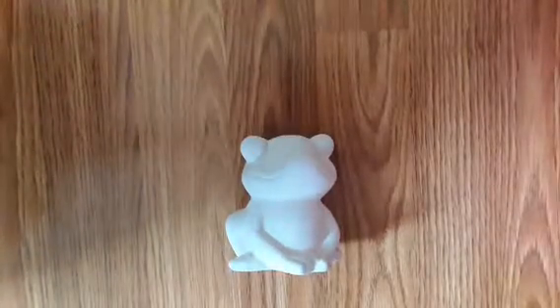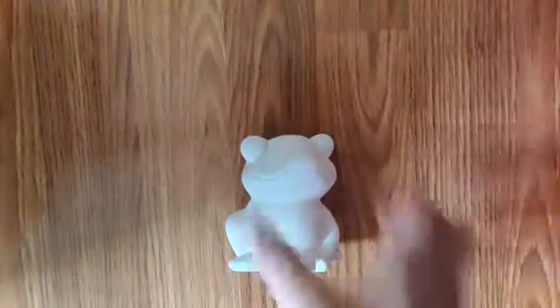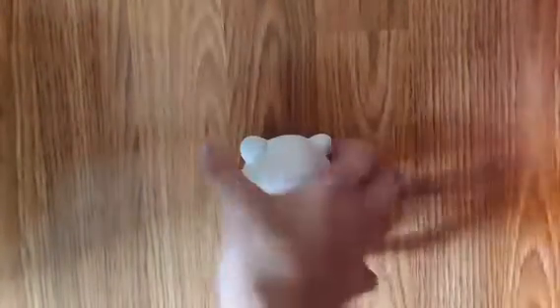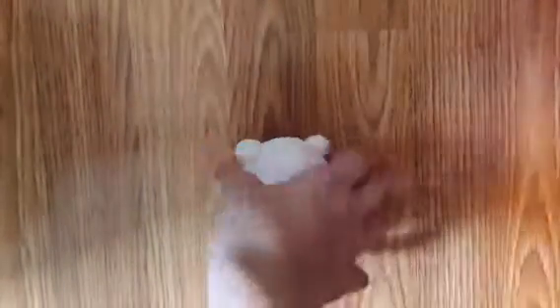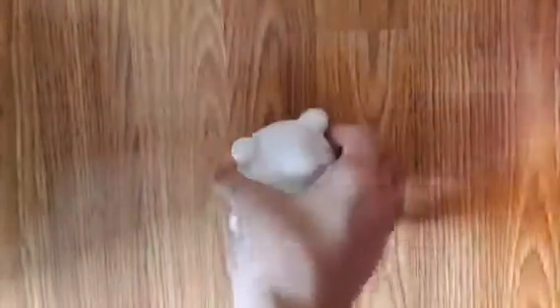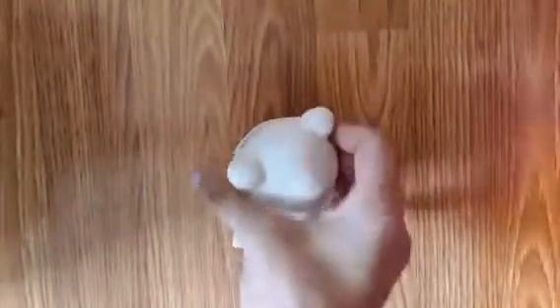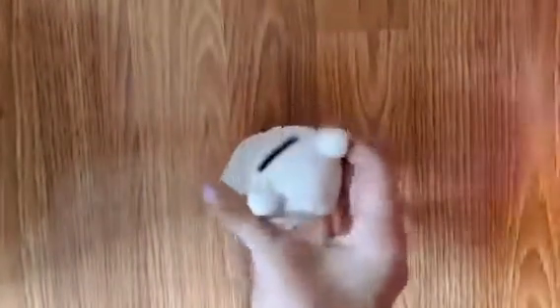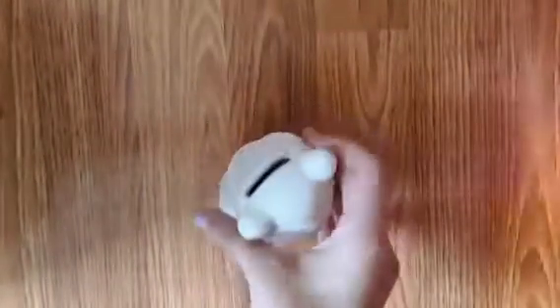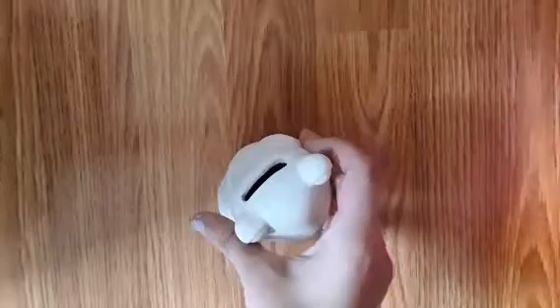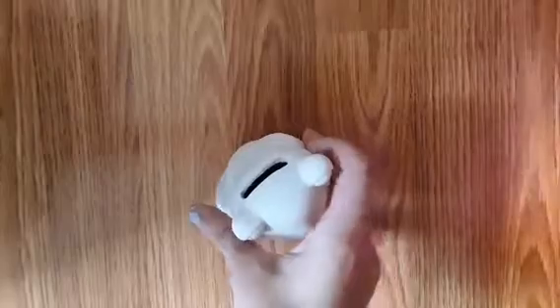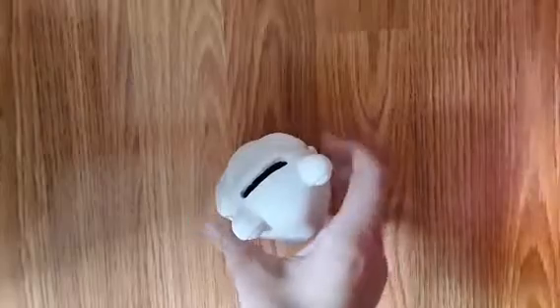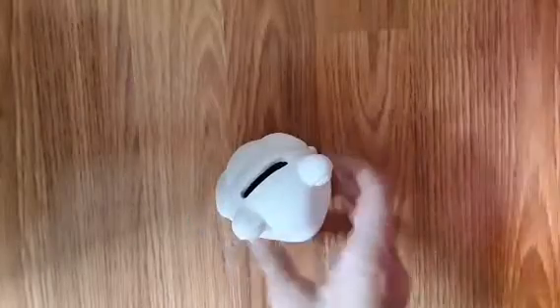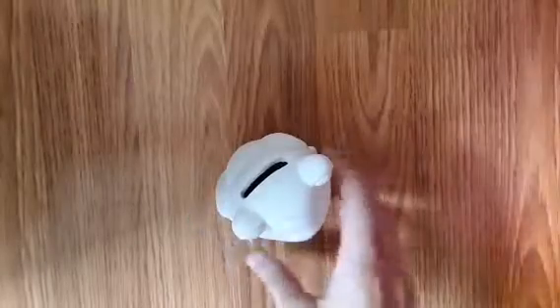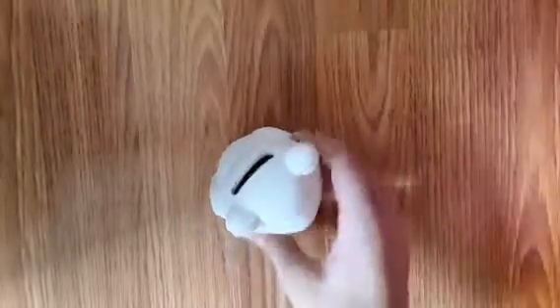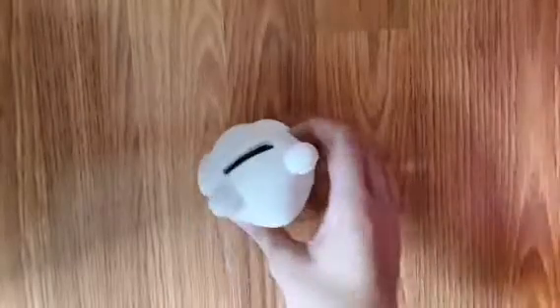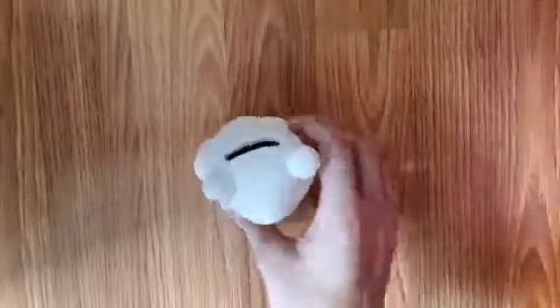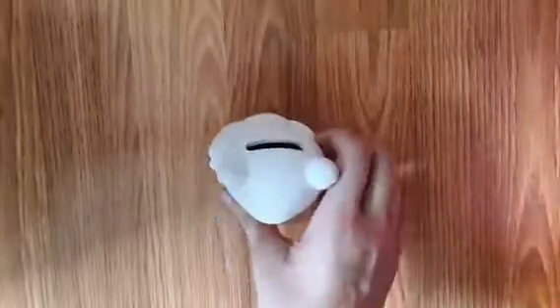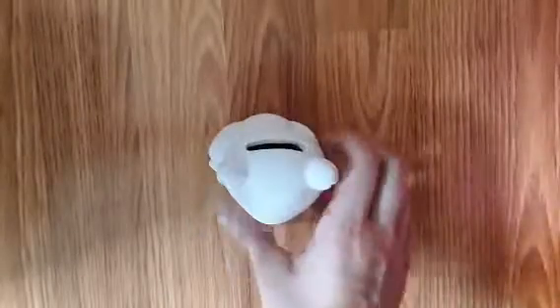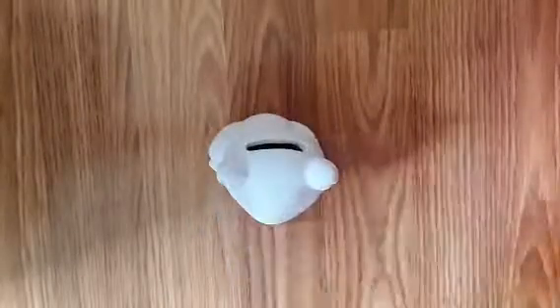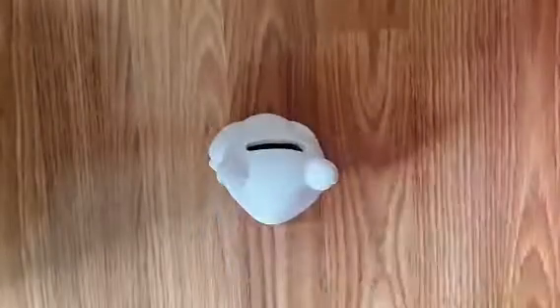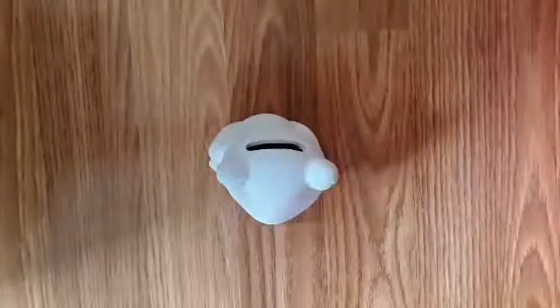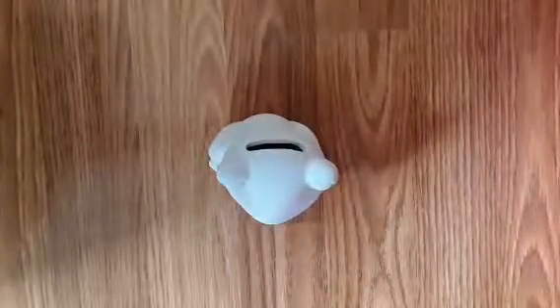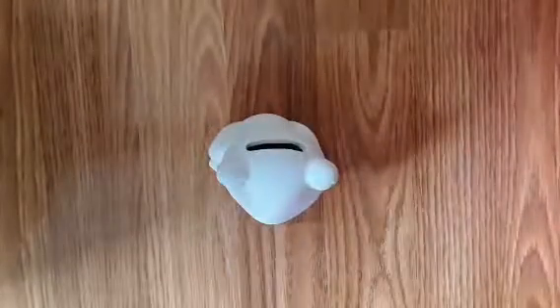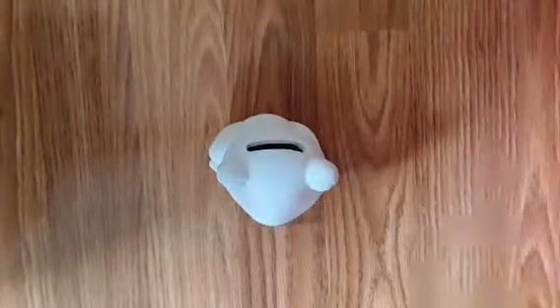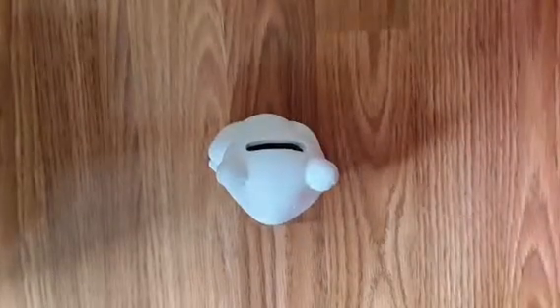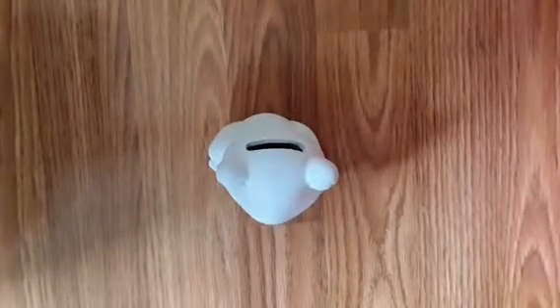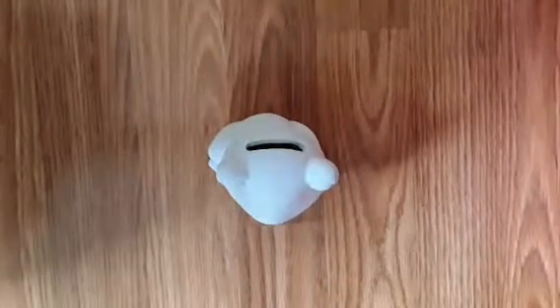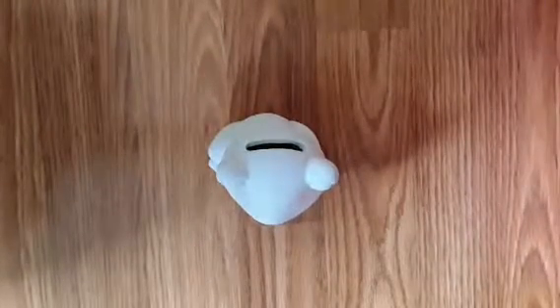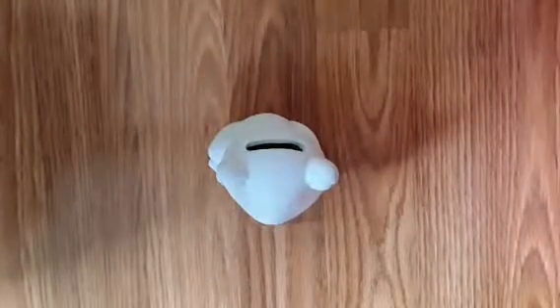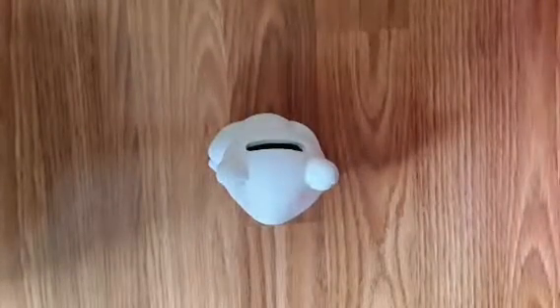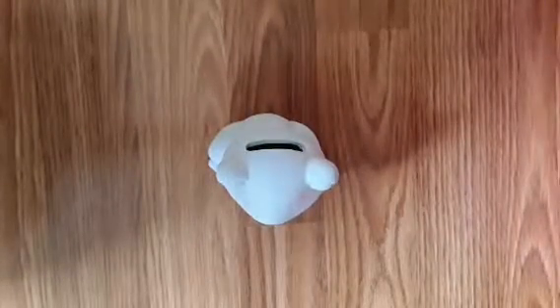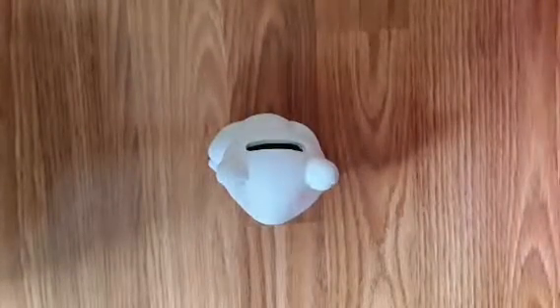And of course you'll need your ceramic frog. This one has a piggy bank inserted. So let's get started.